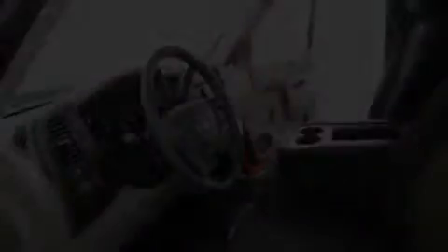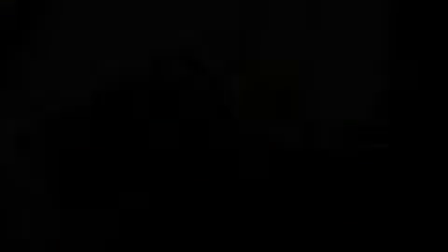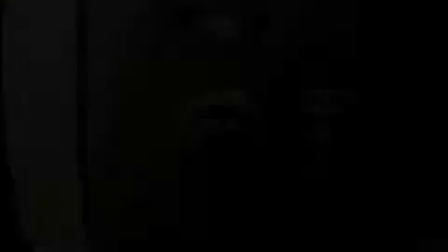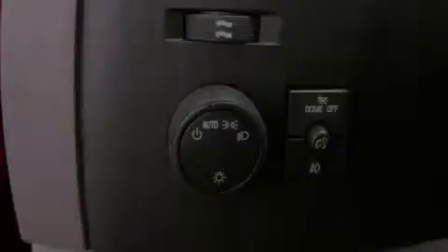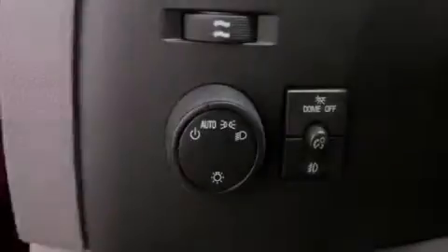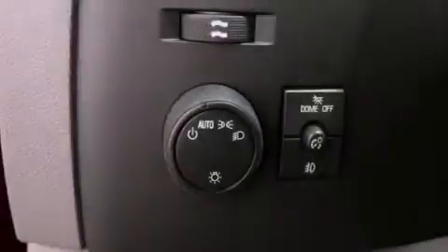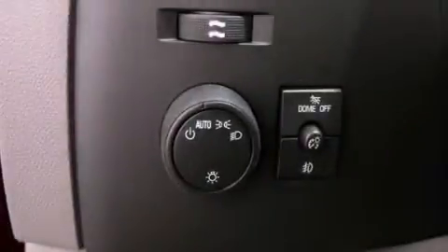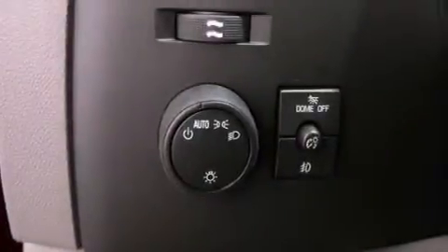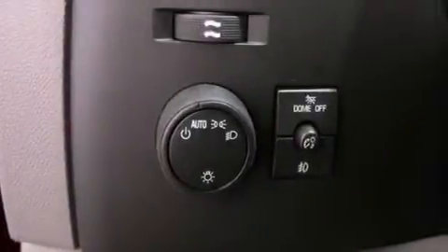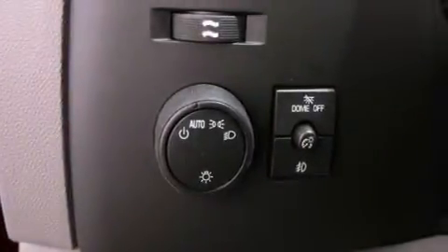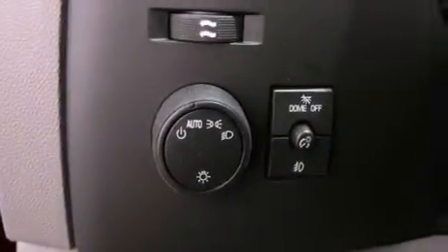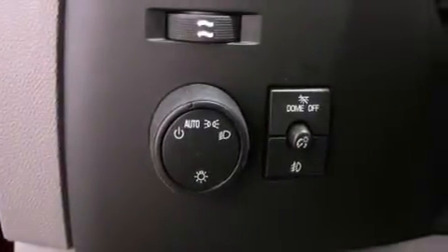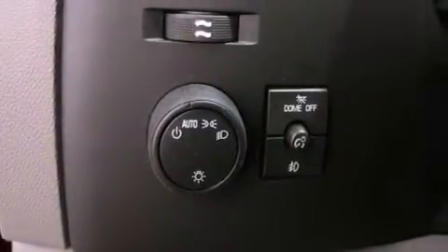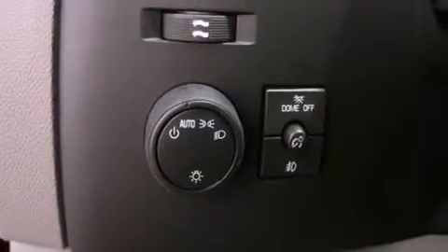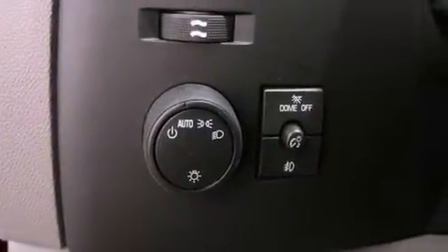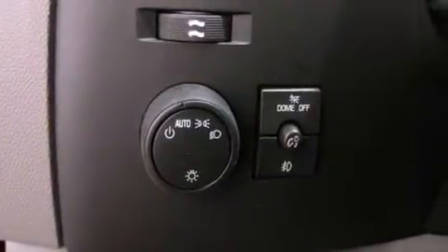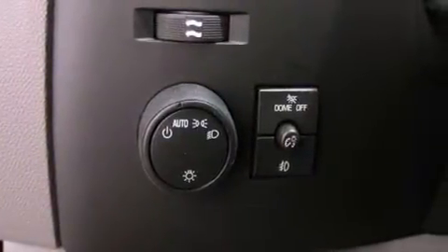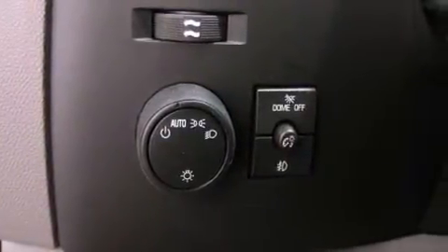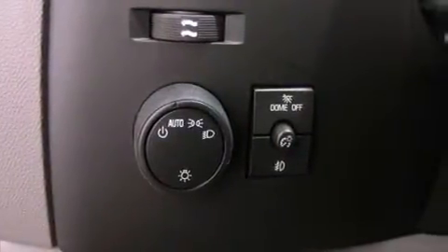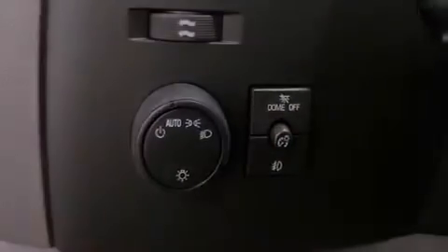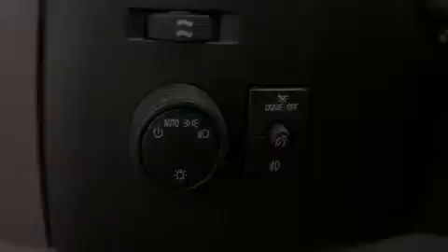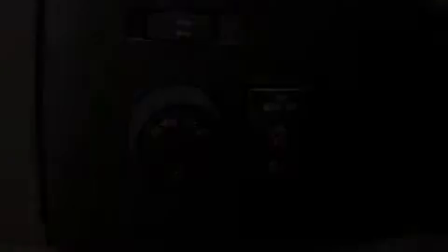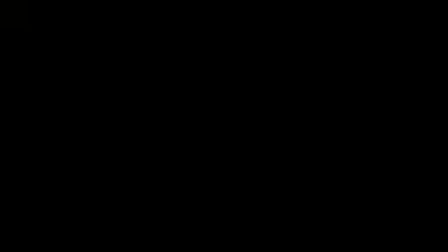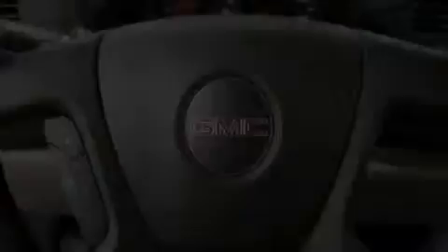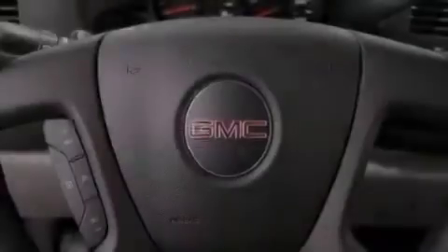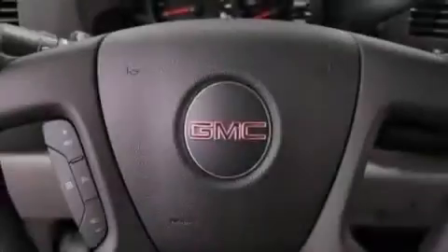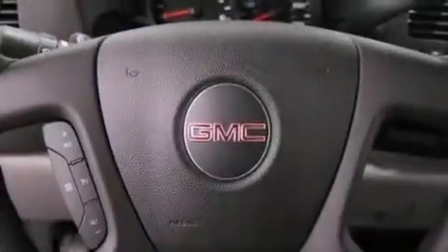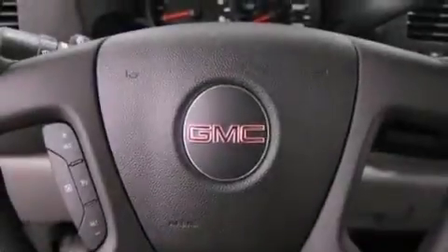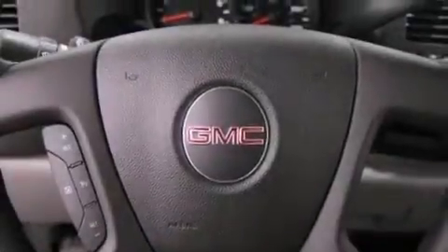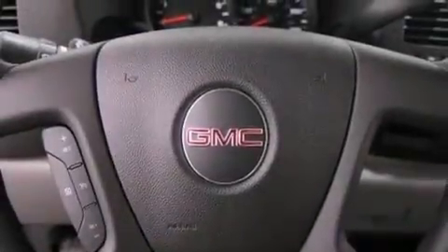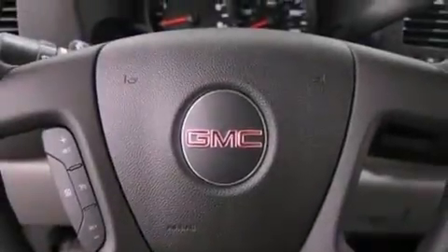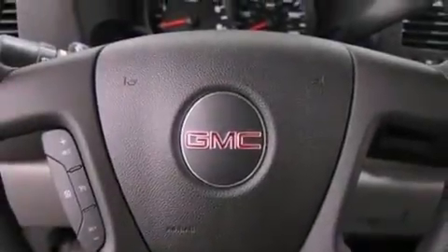Additional features include an anti-lock braking system, side impact airbags, an unattended headlight warning chime, and an auxiliary power outlet.